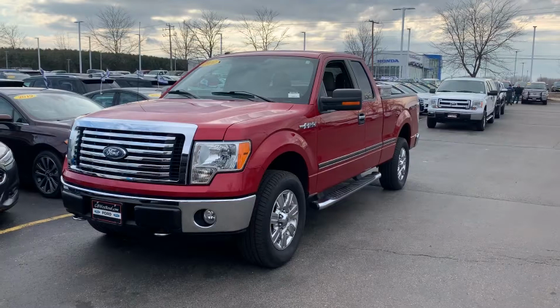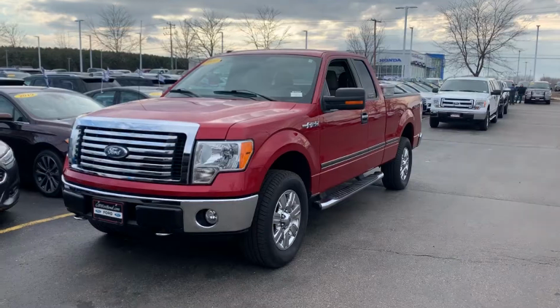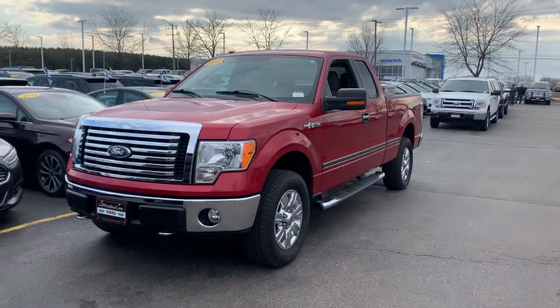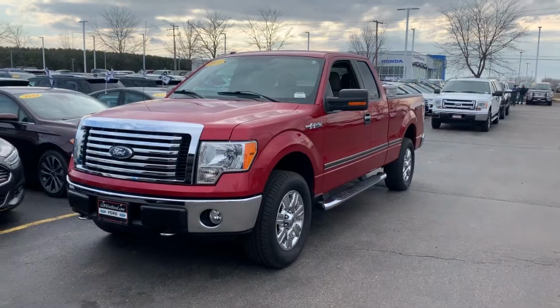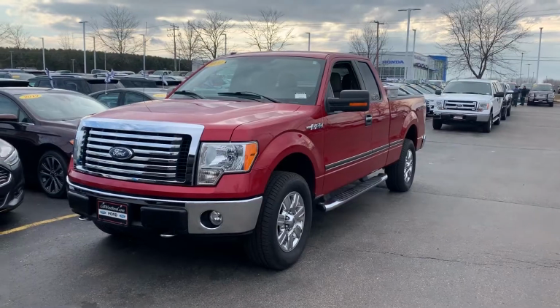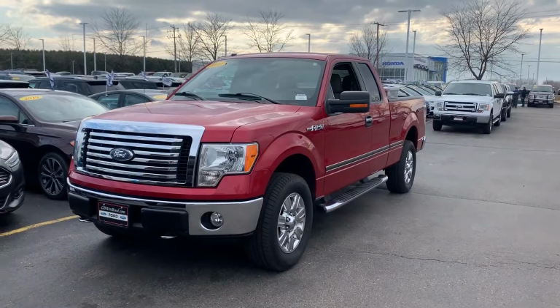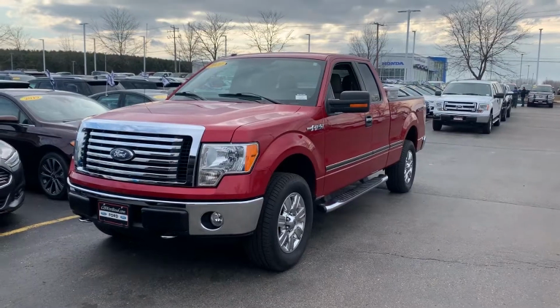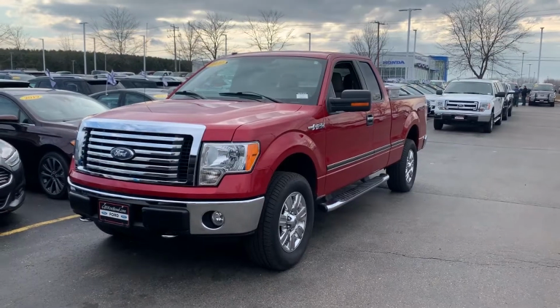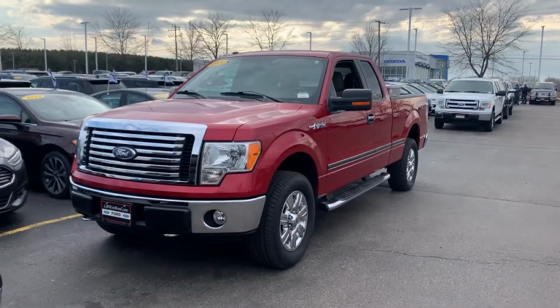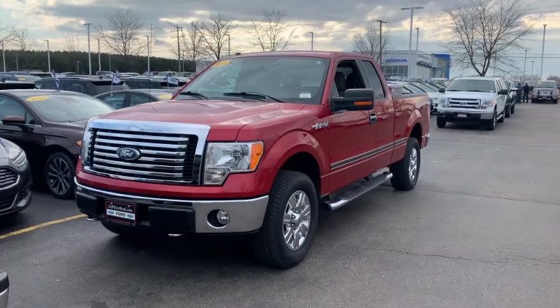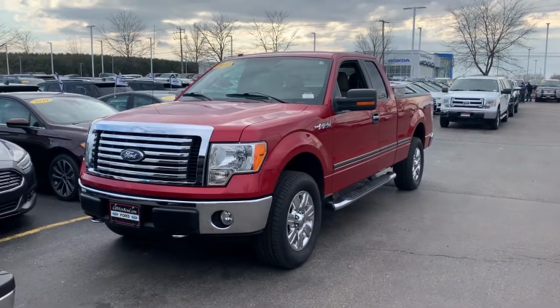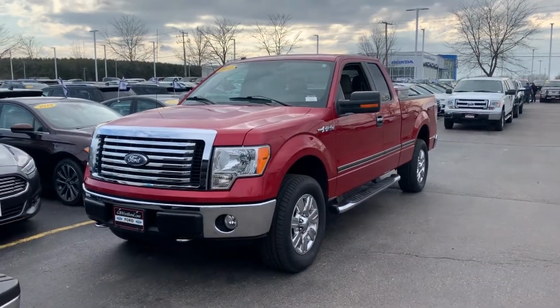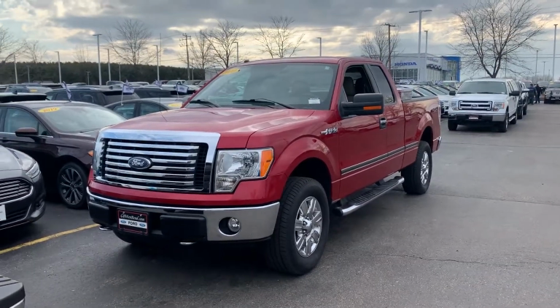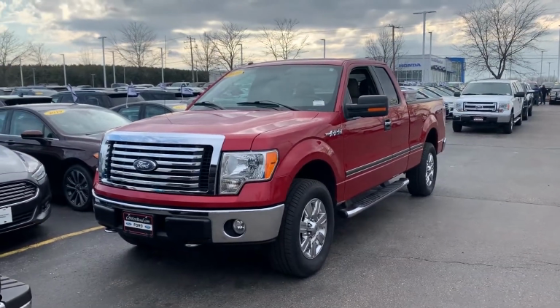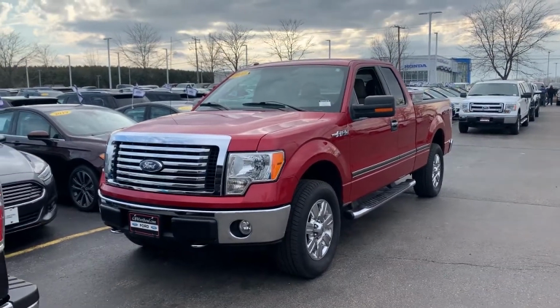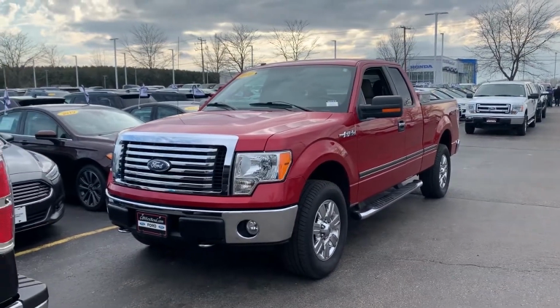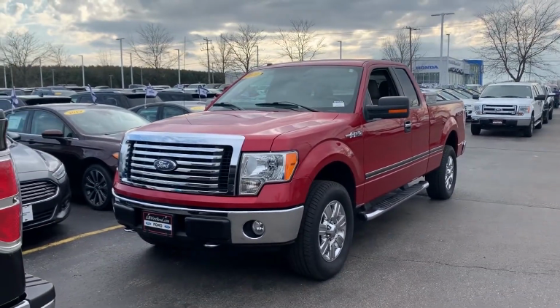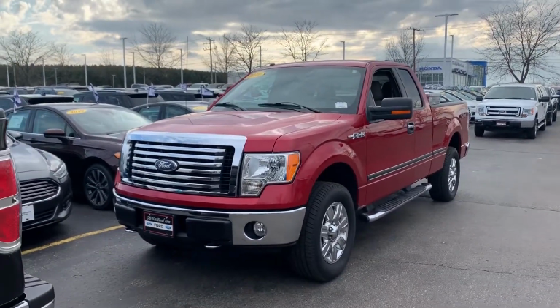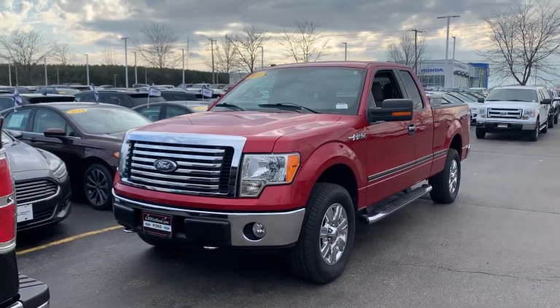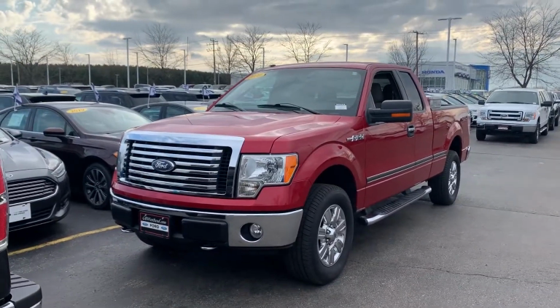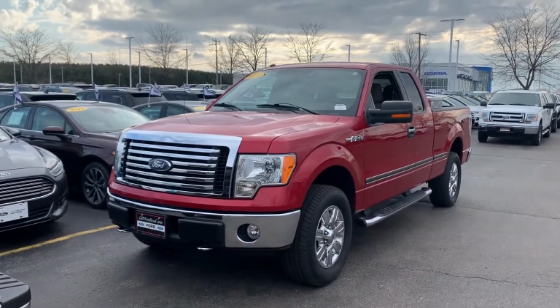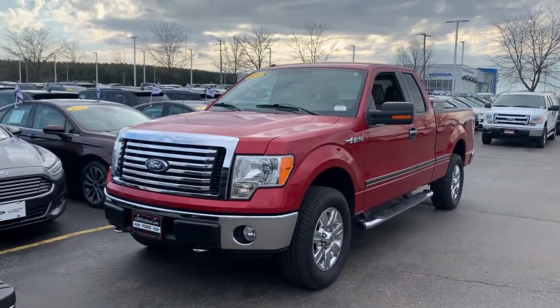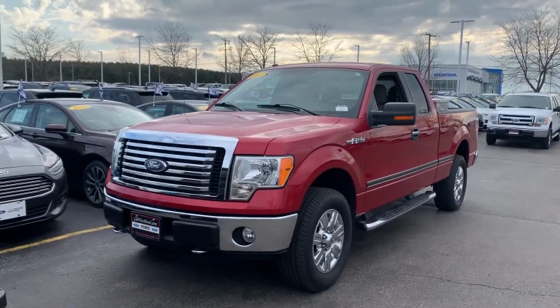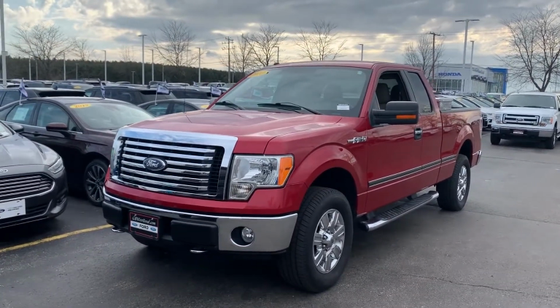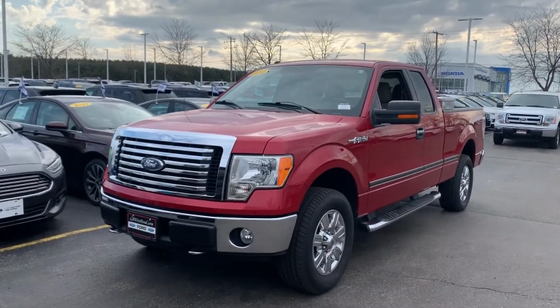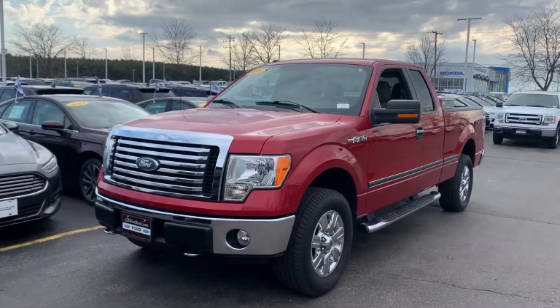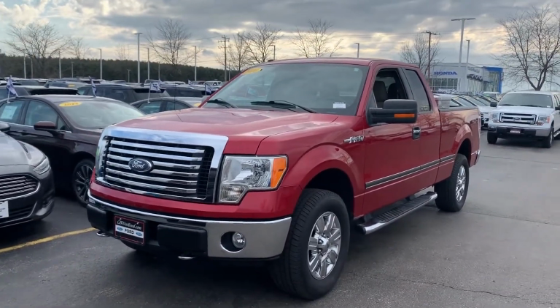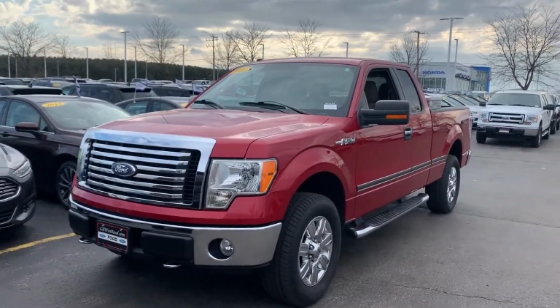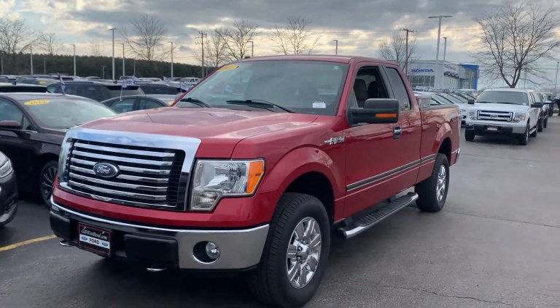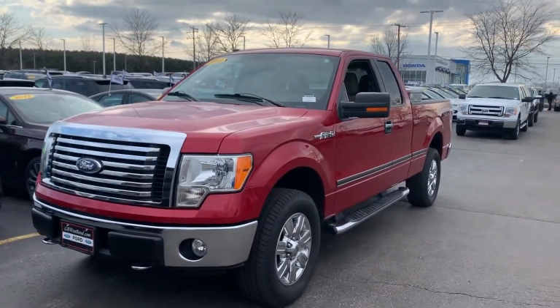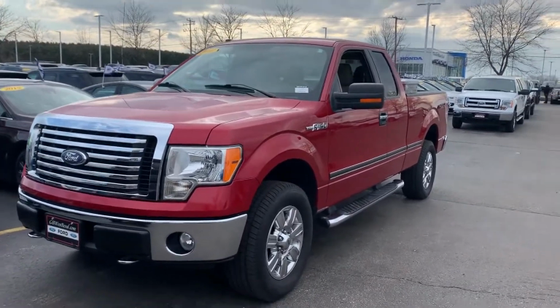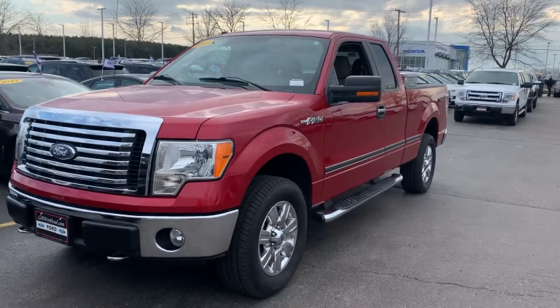Hey Daniel, John ZJ, Gordy Boucher West Bend here. Just wanted to send you a quick video of this really nice 2010 F-150.